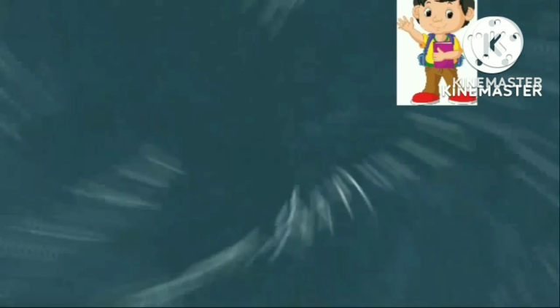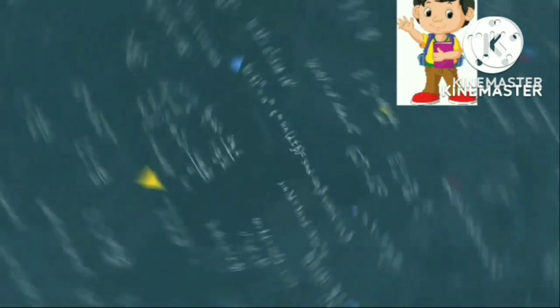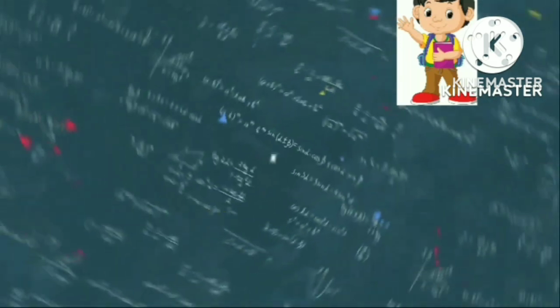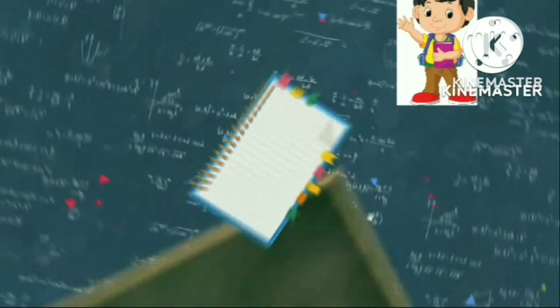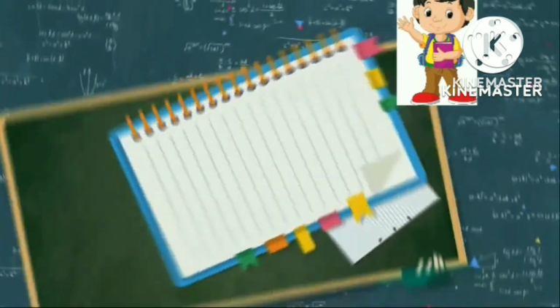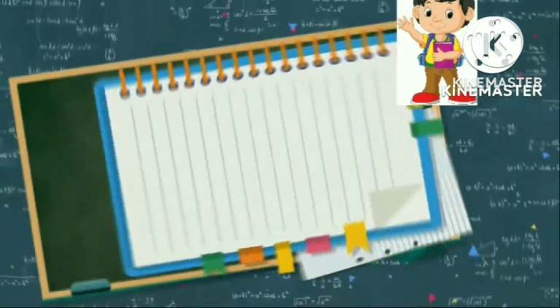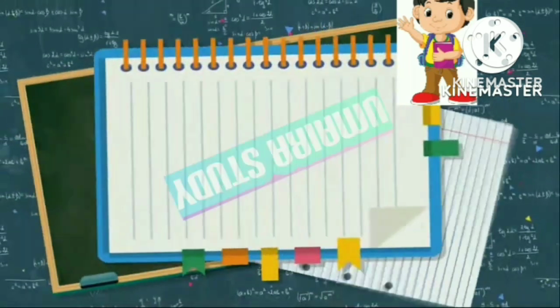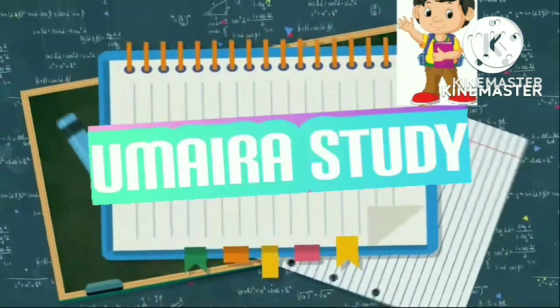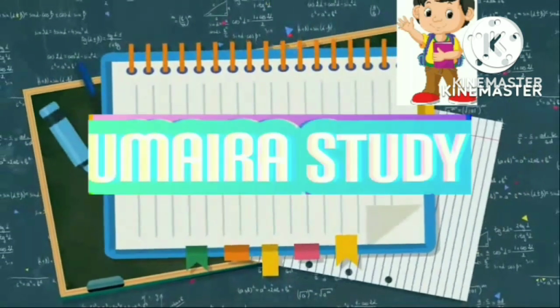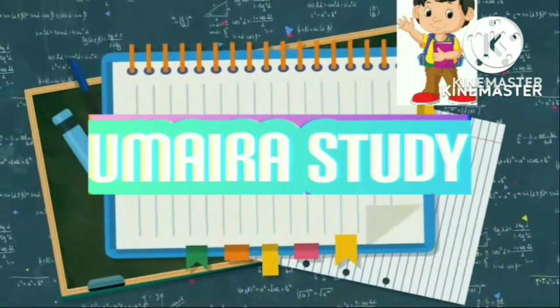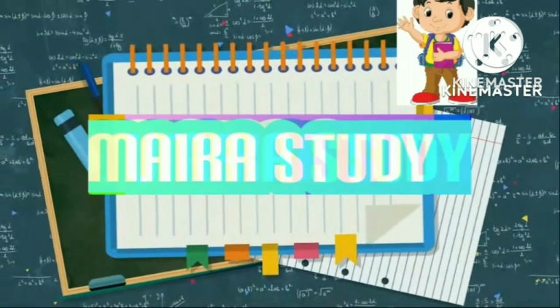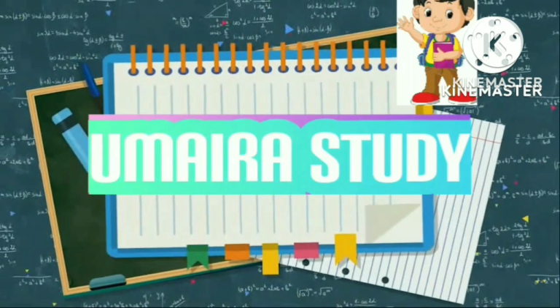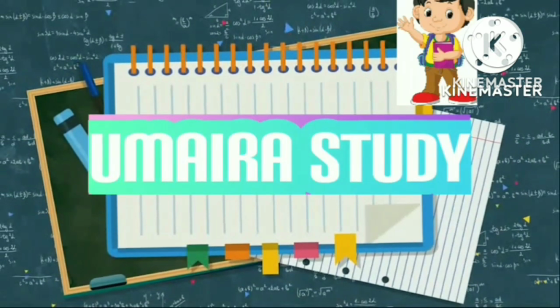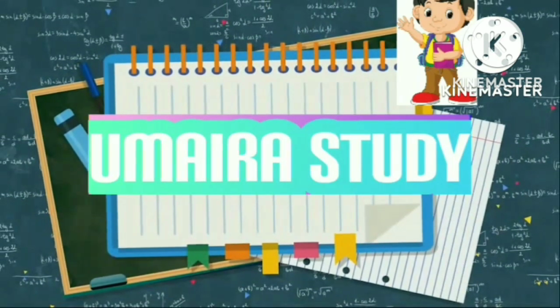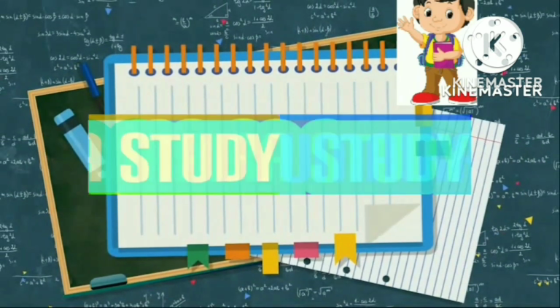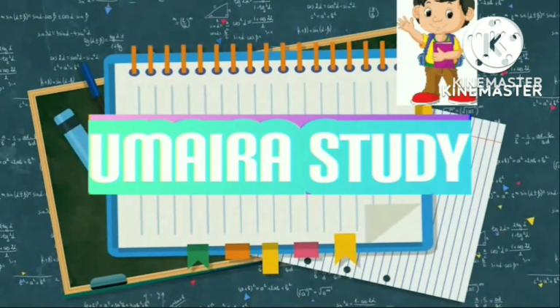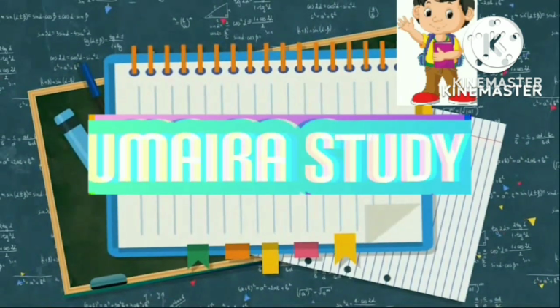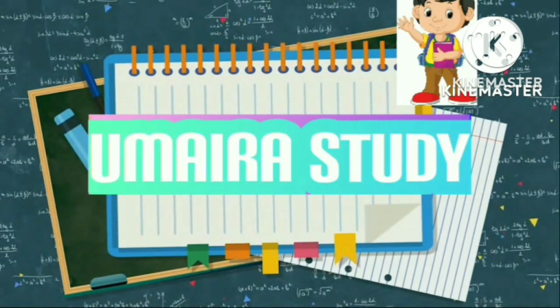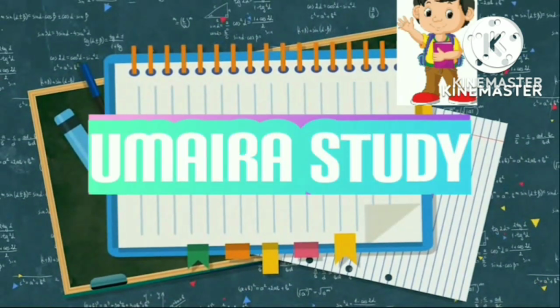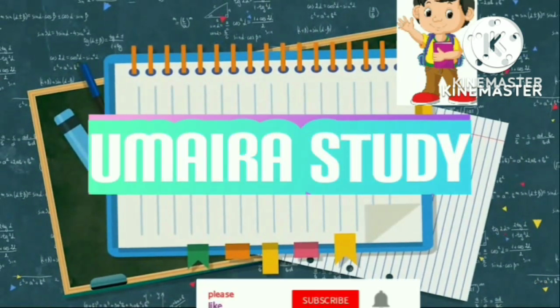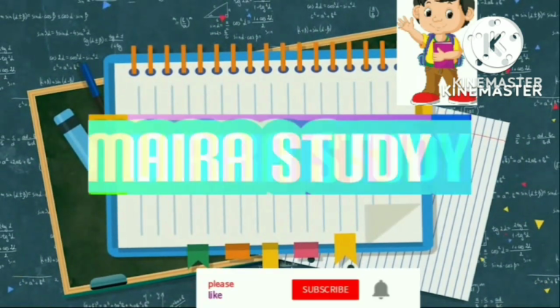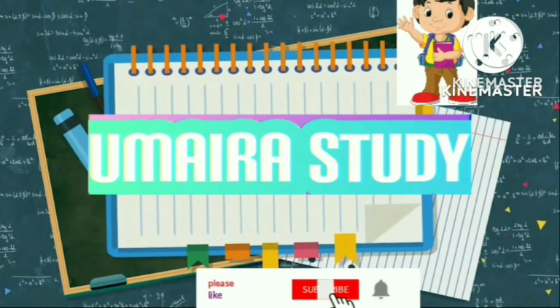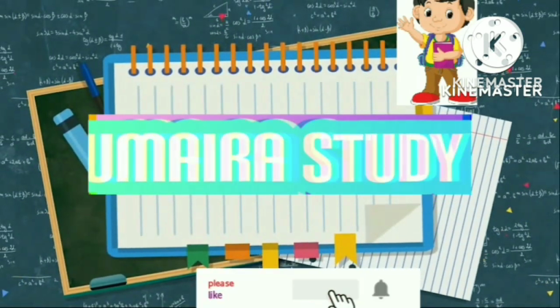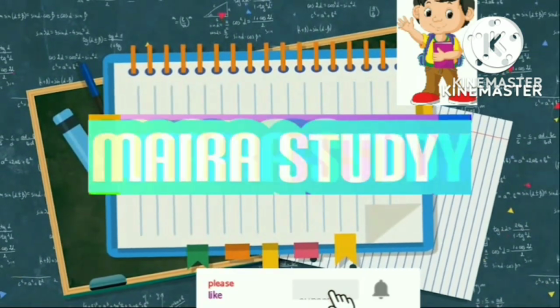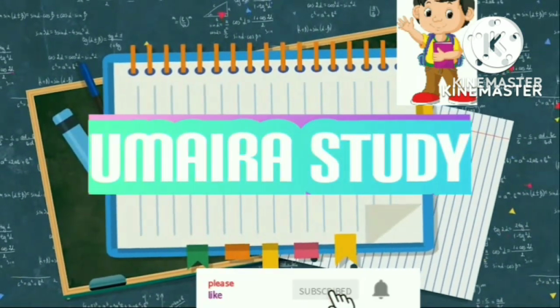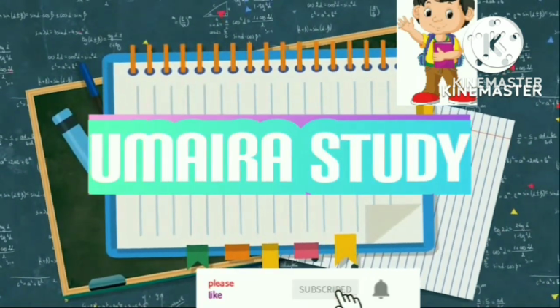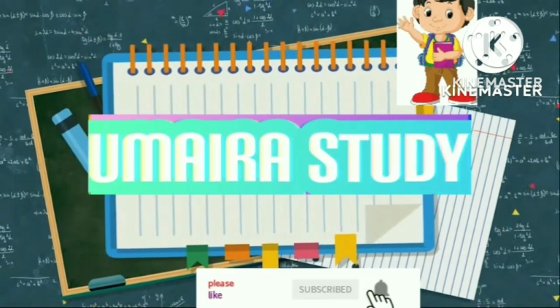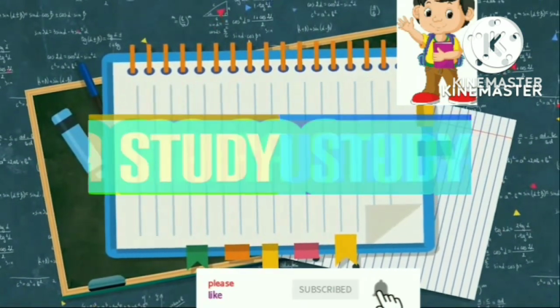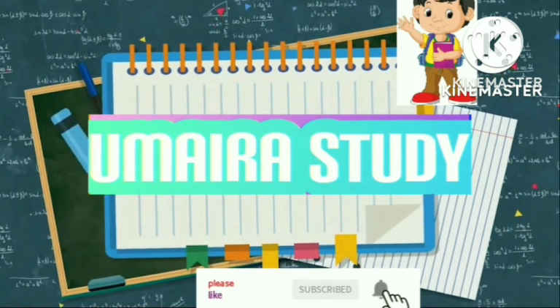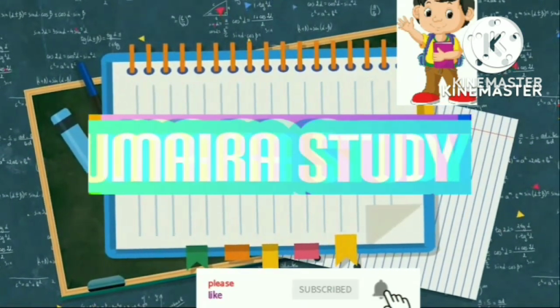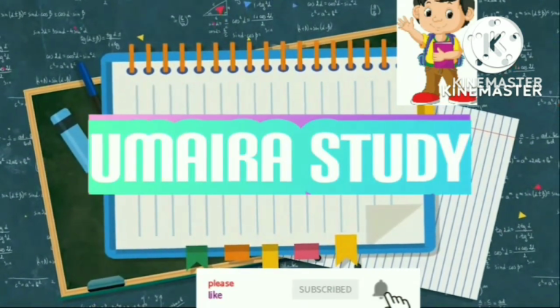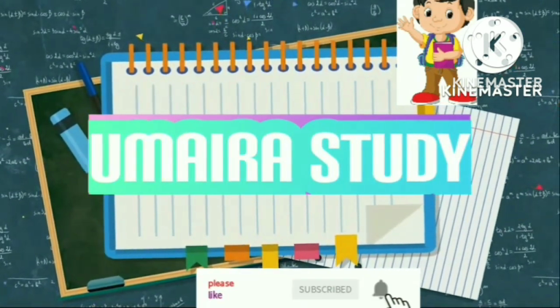Welcome to Umayra's study. Please like and subscribe.